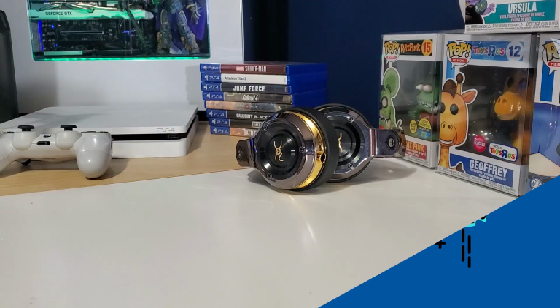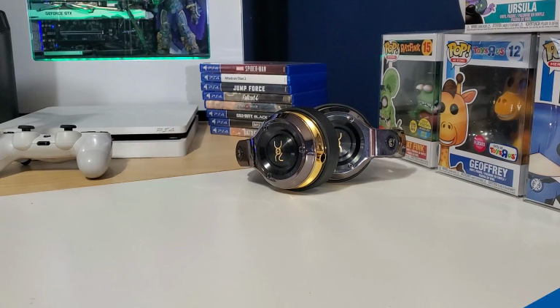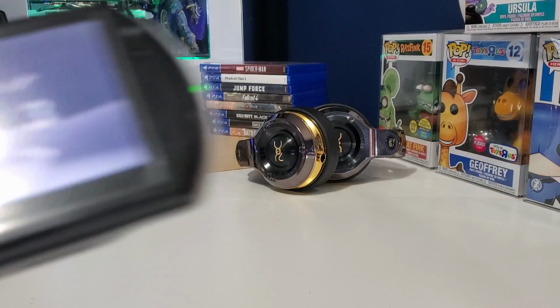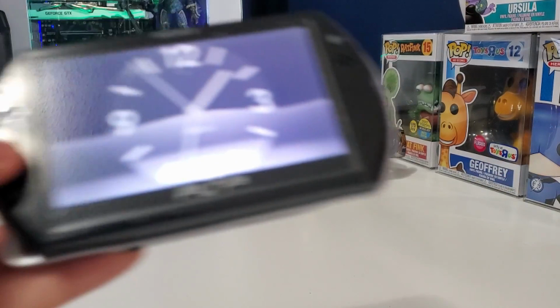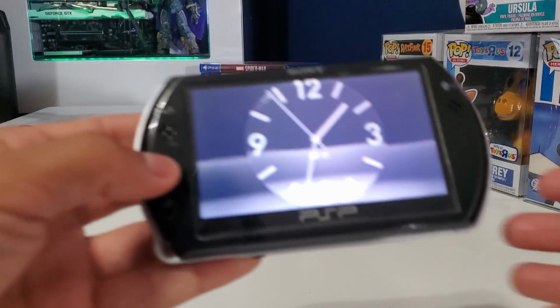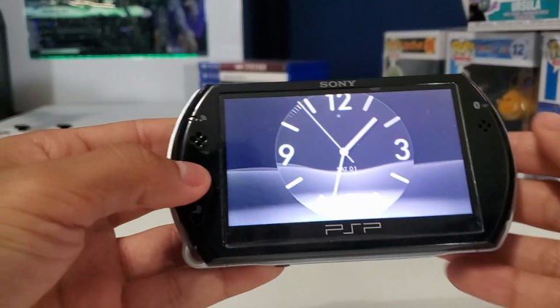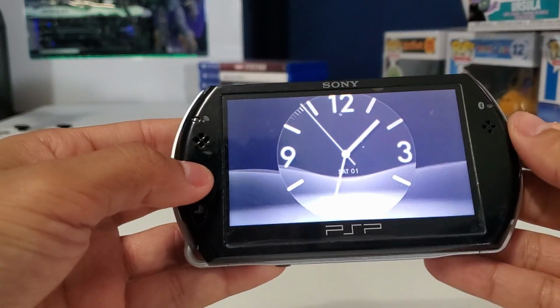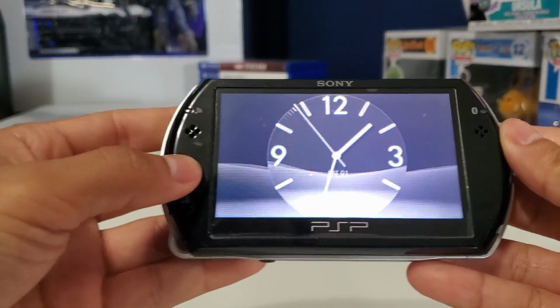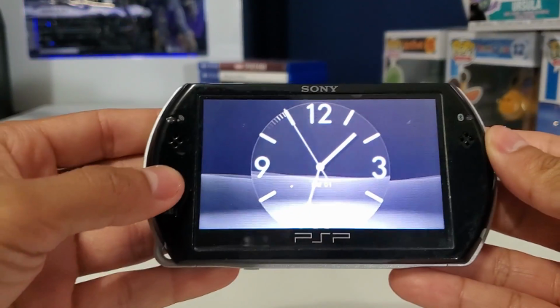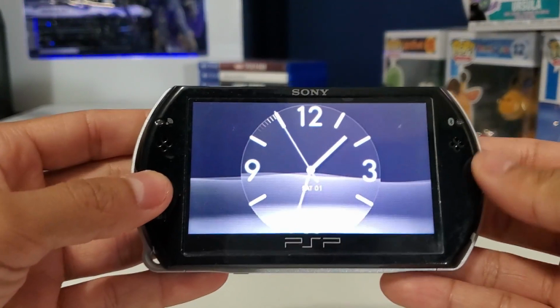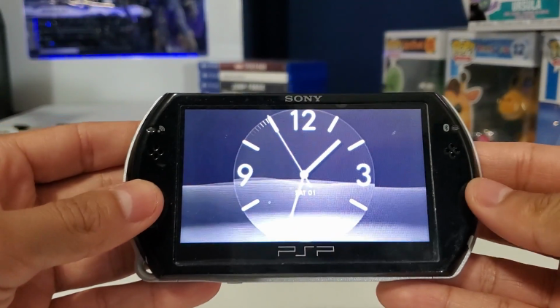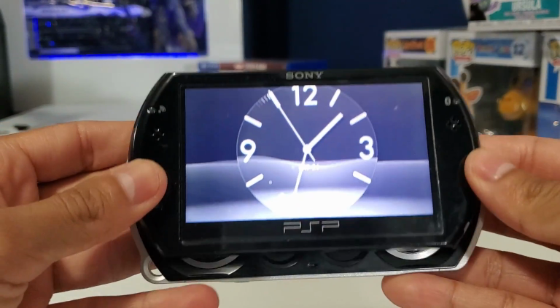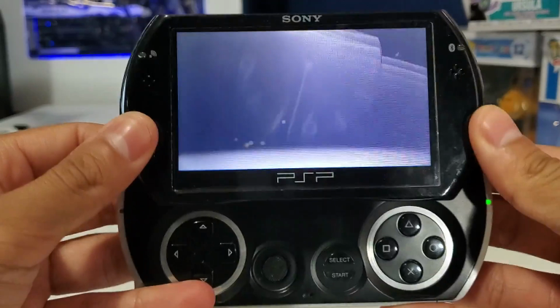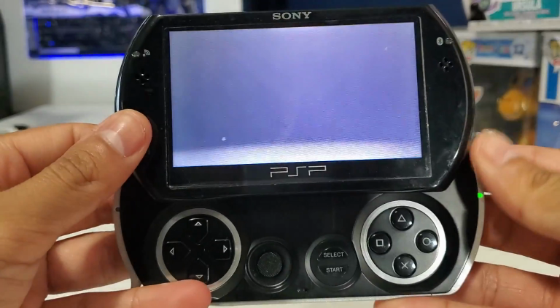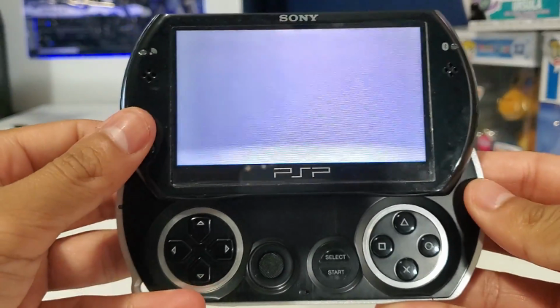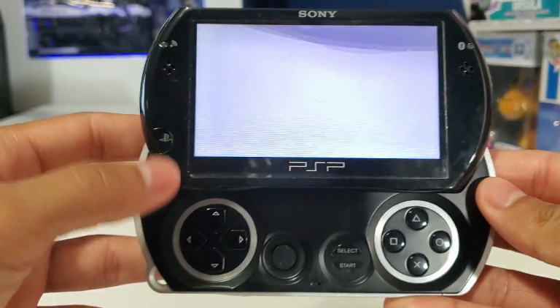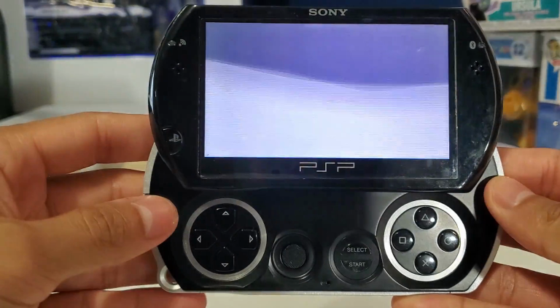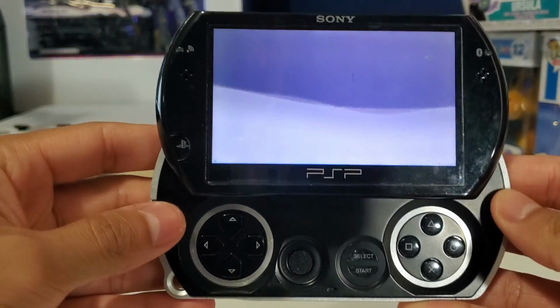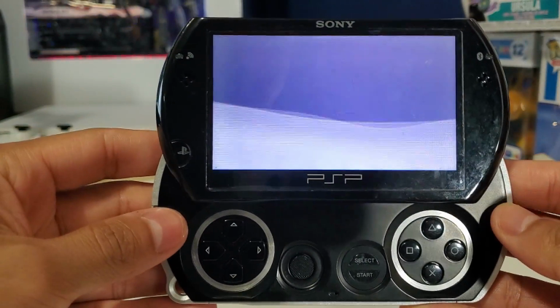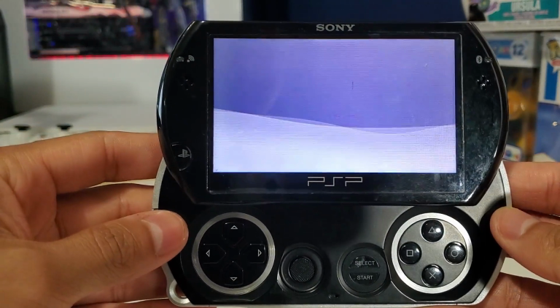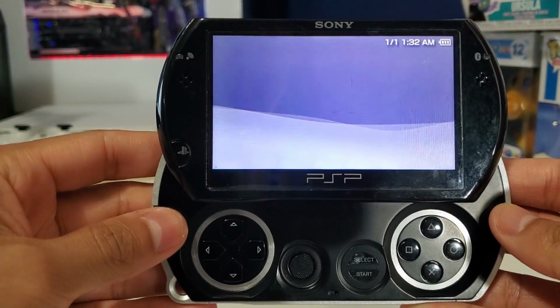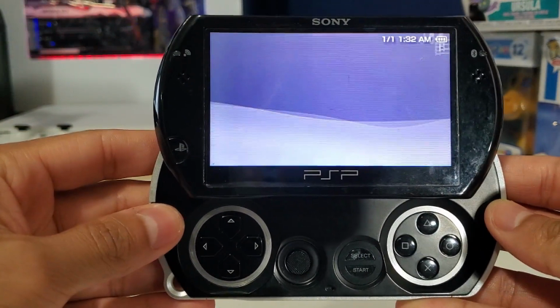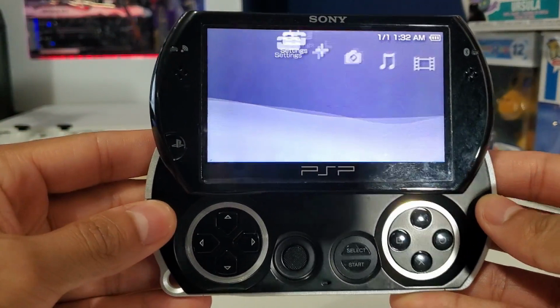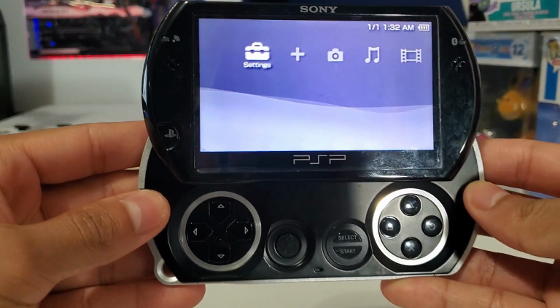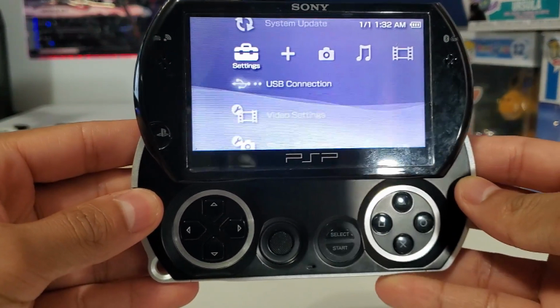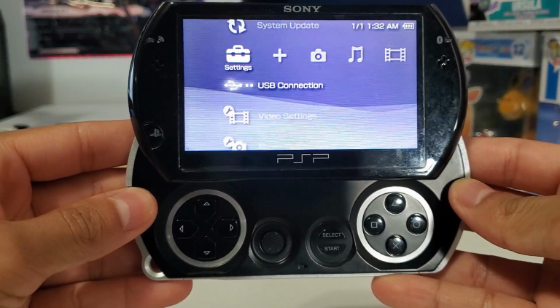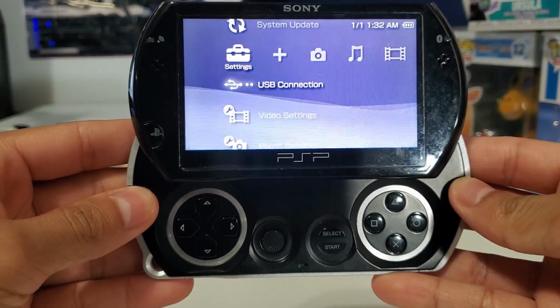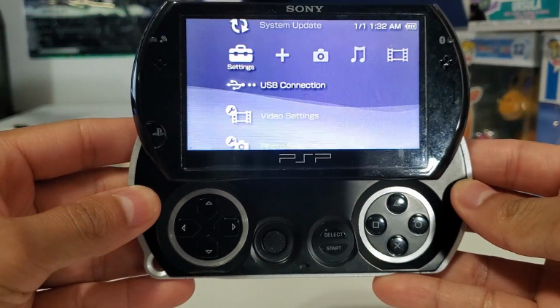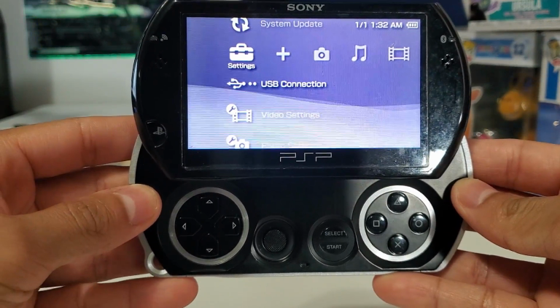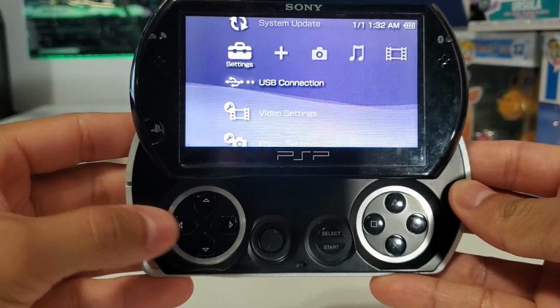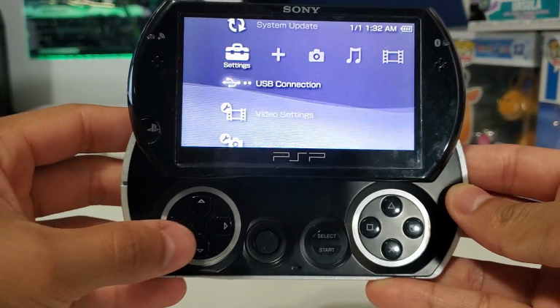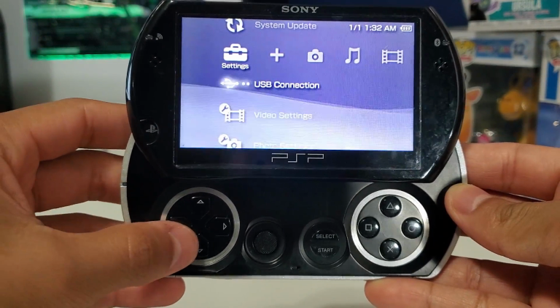Hello everyone and welcome back to another video. Today I'll be showing you how to hack your PSP Go with custom firmware.